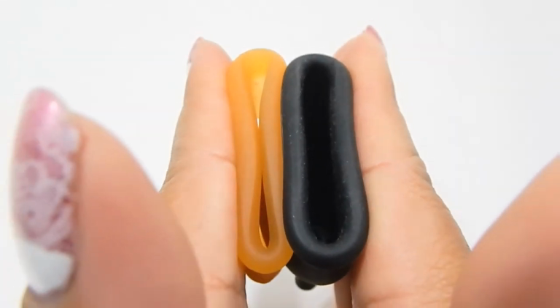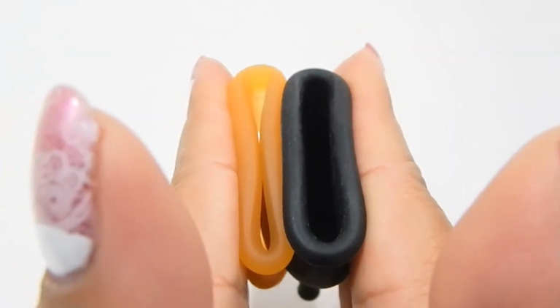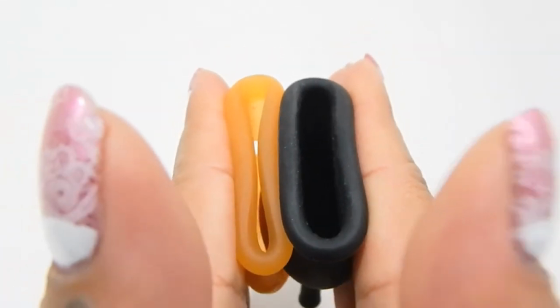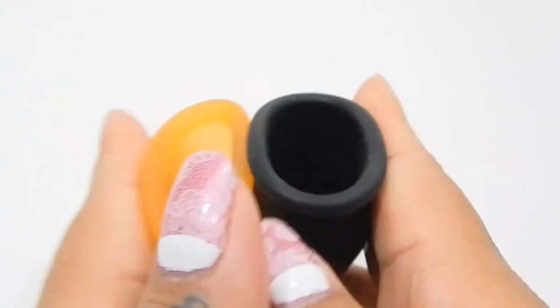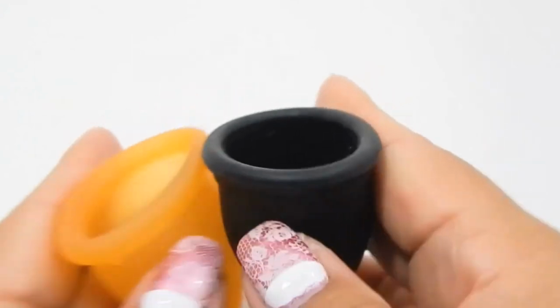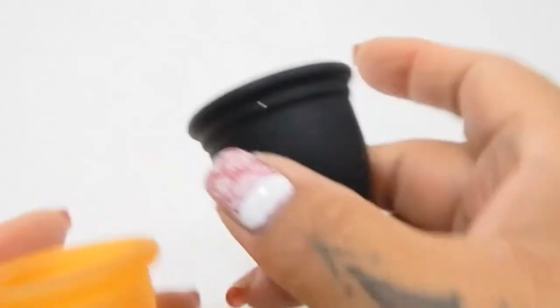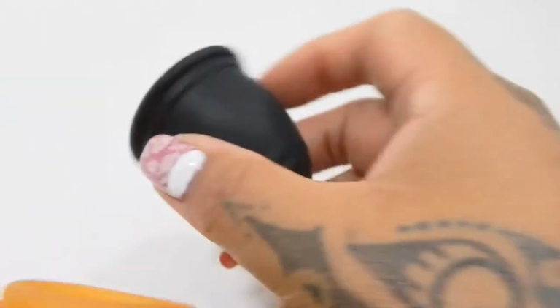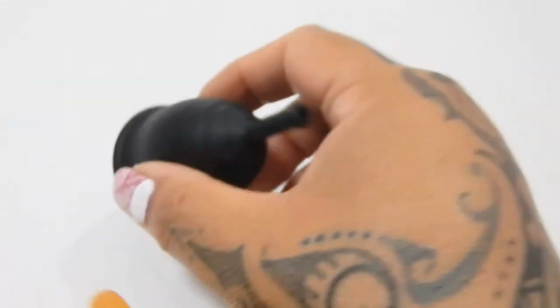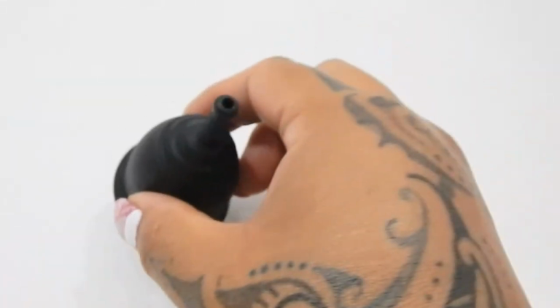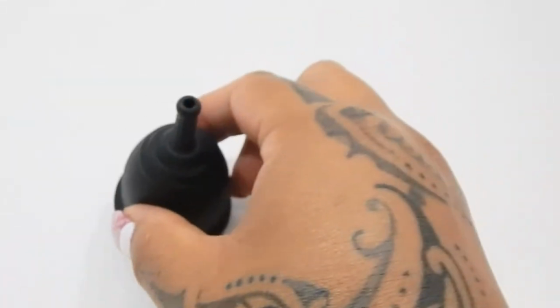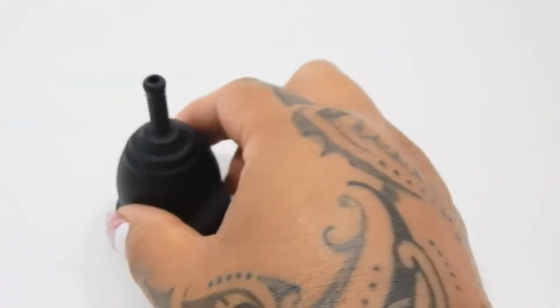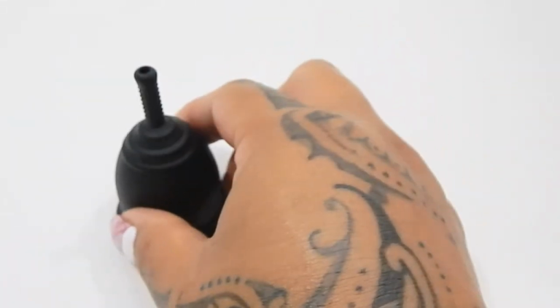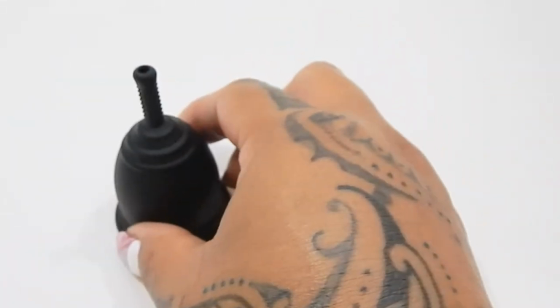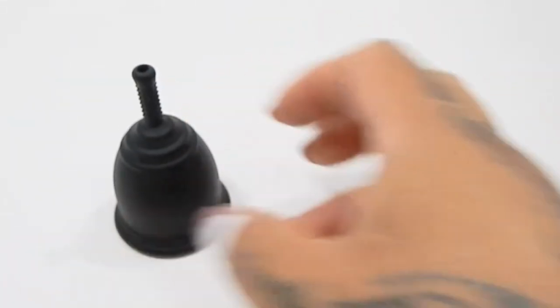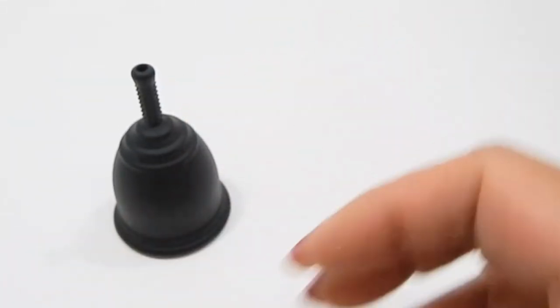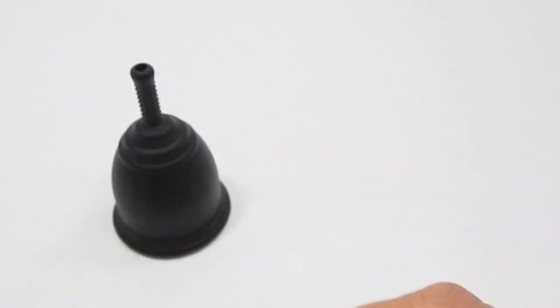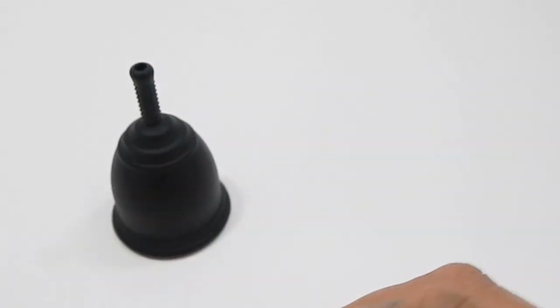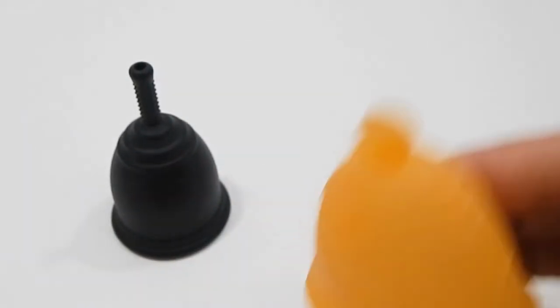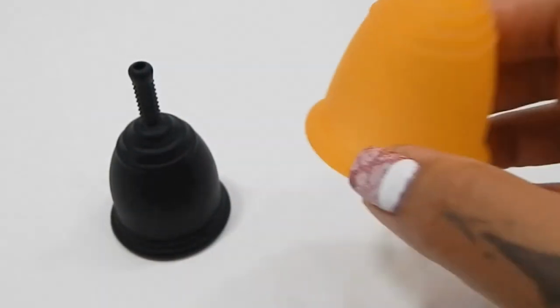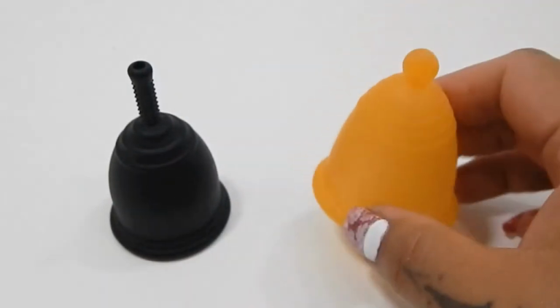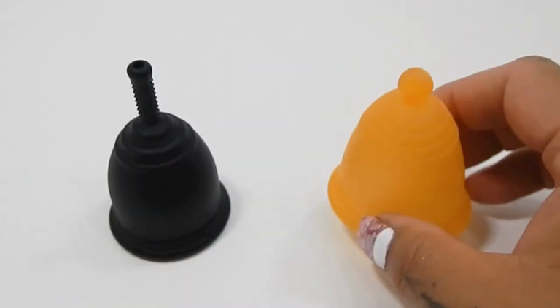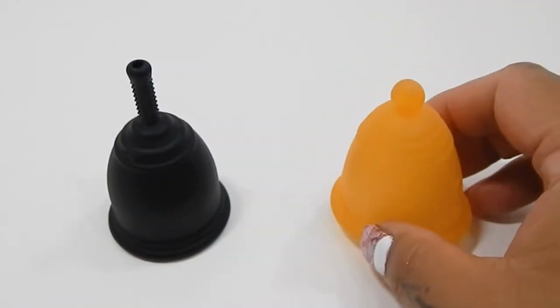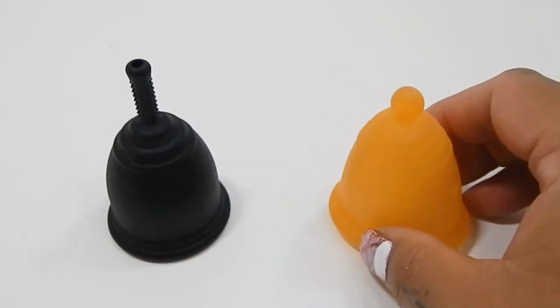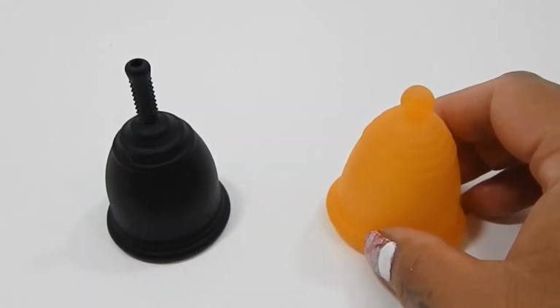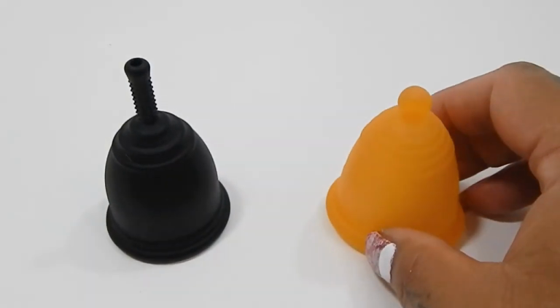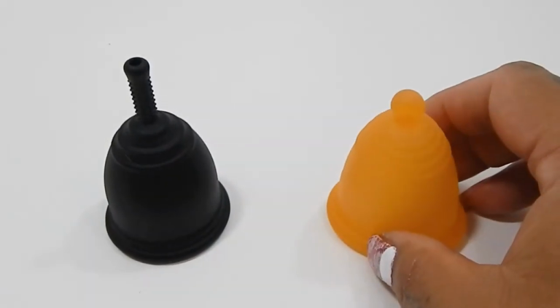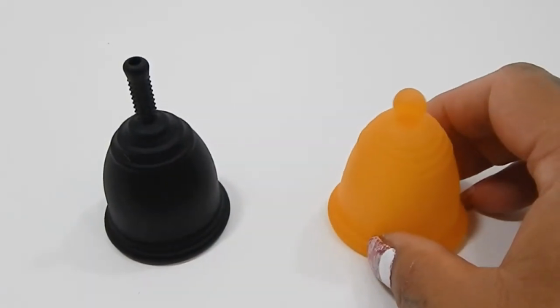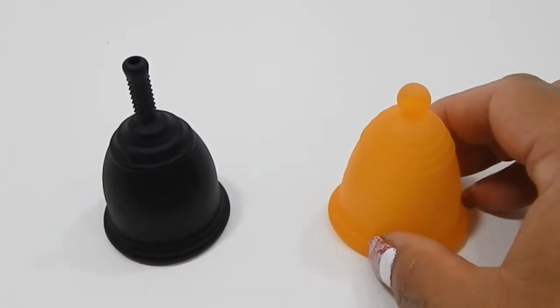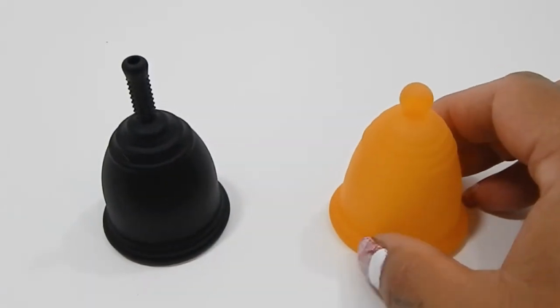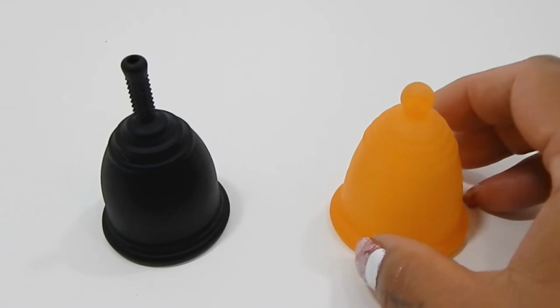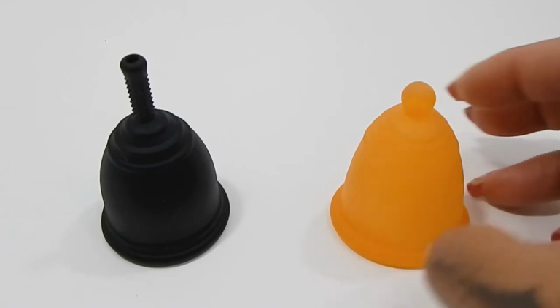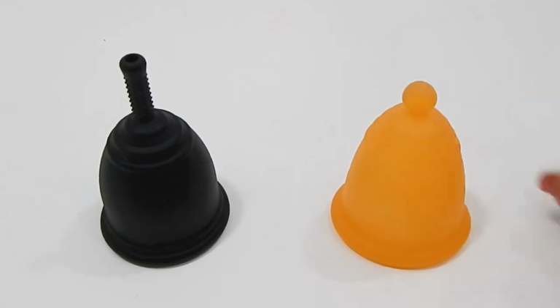And that was the Ruby Cup in the size small, and the medium Maluna Classic.